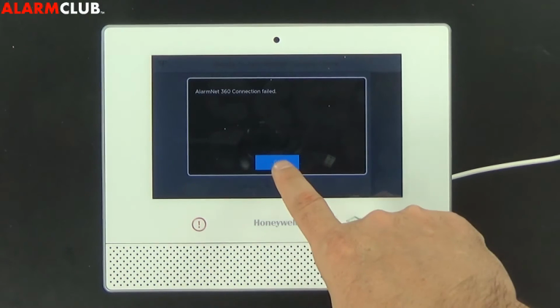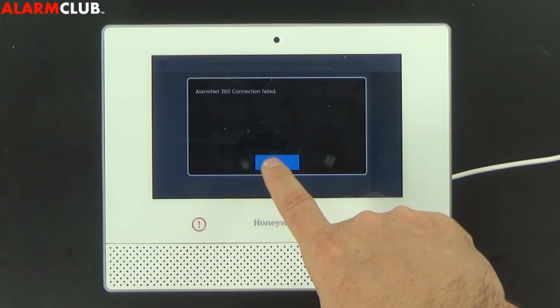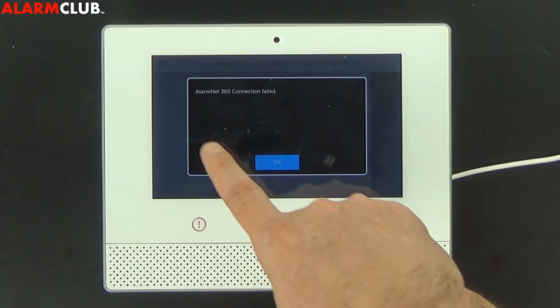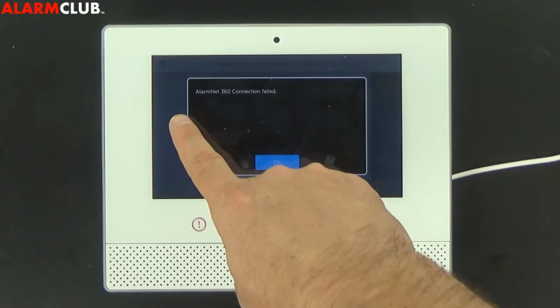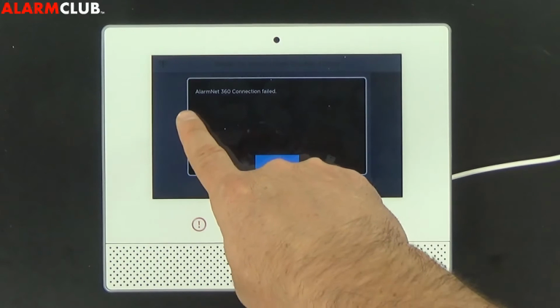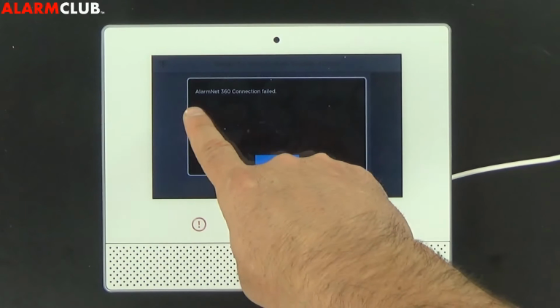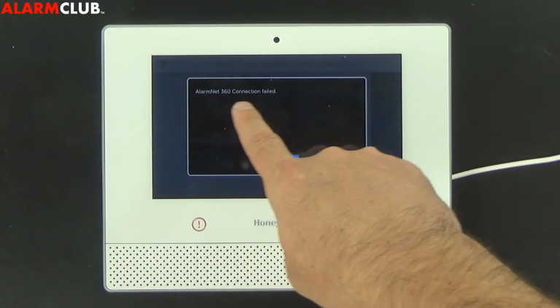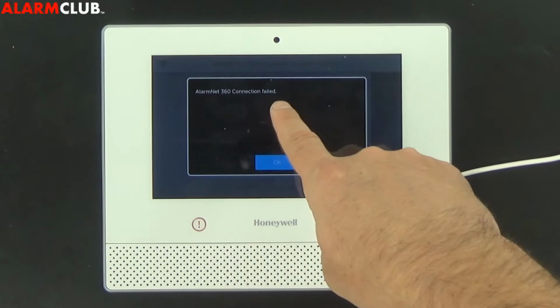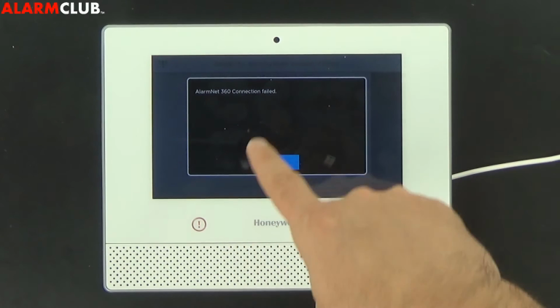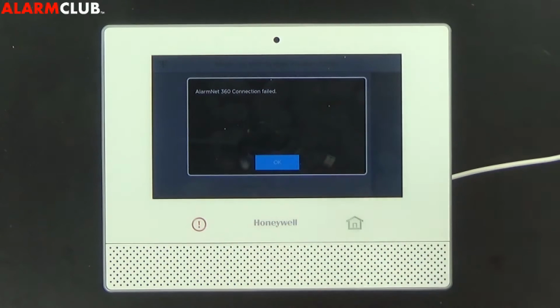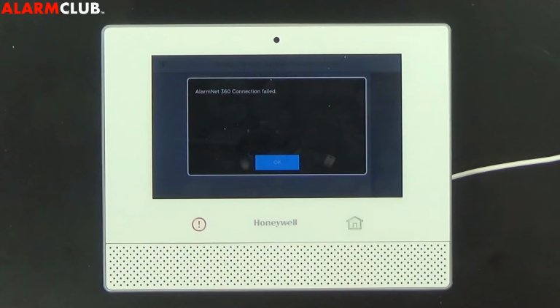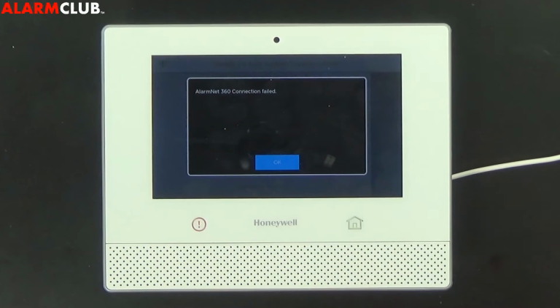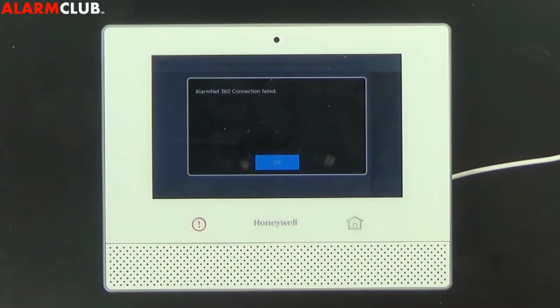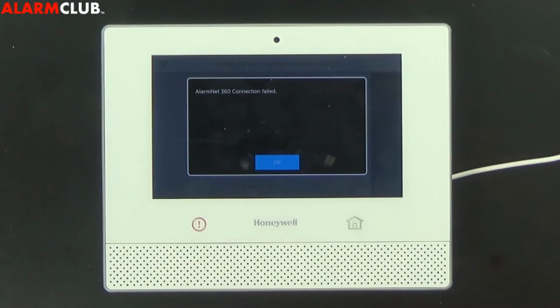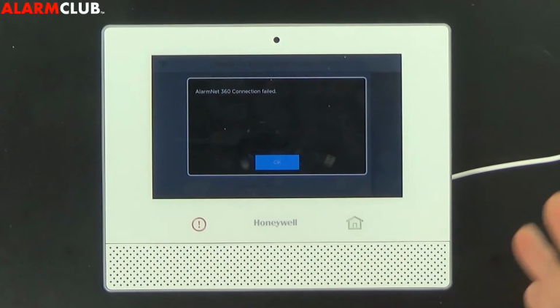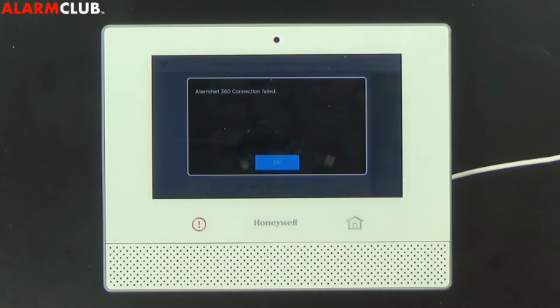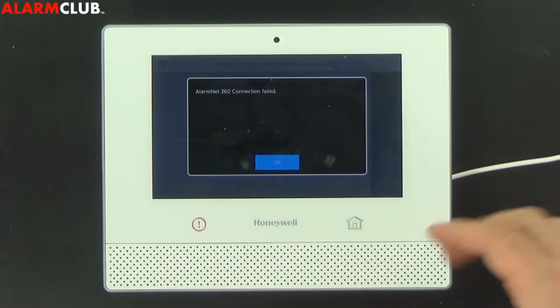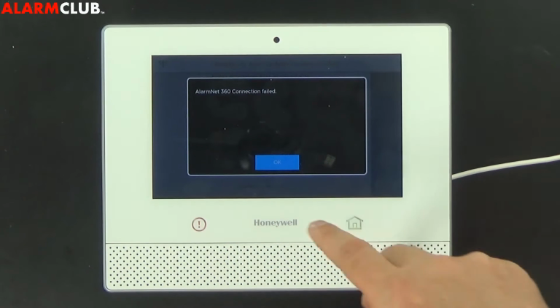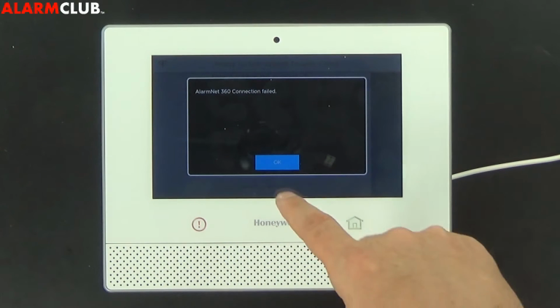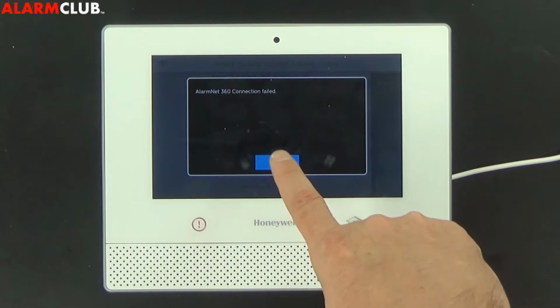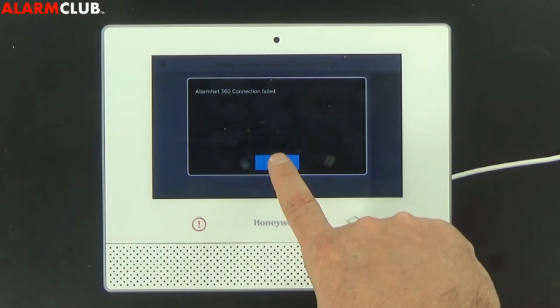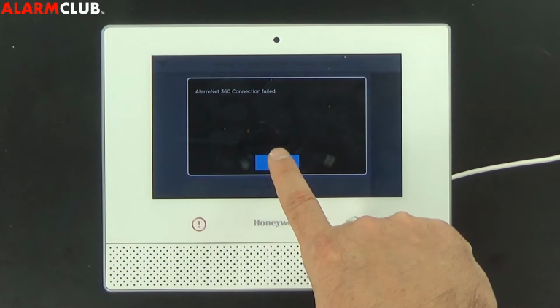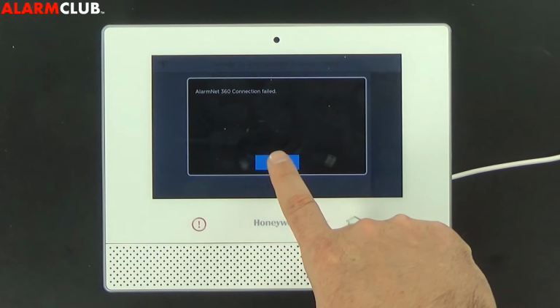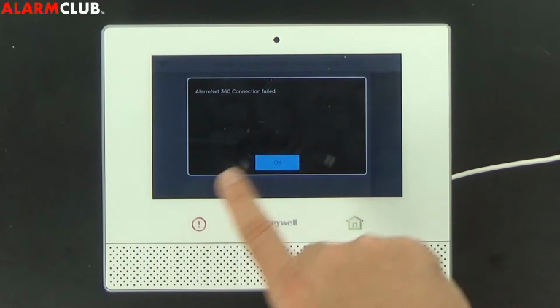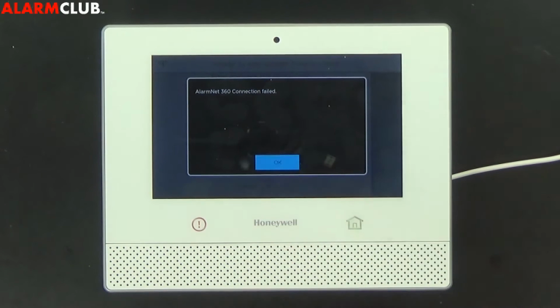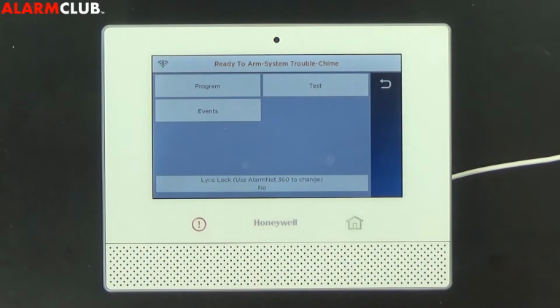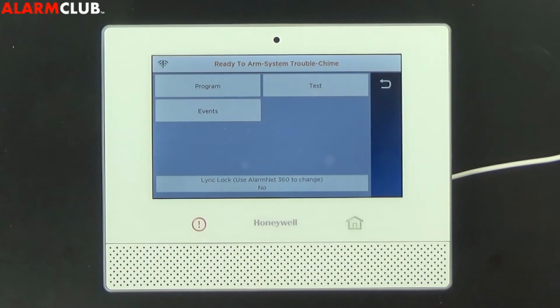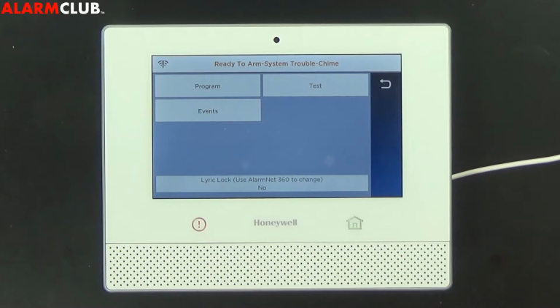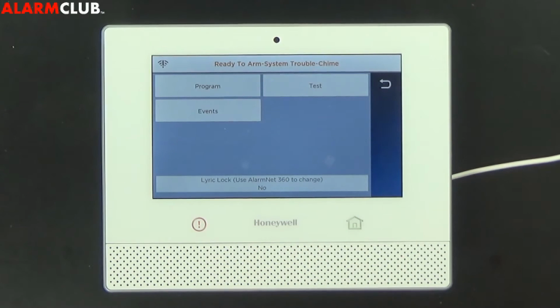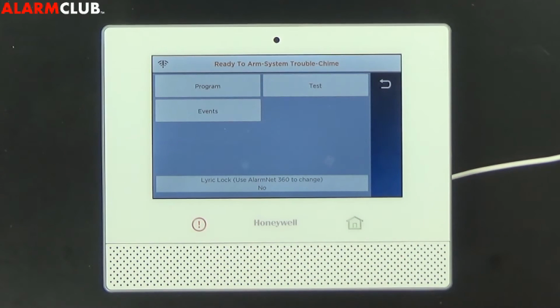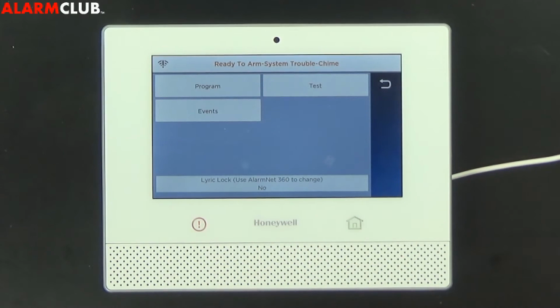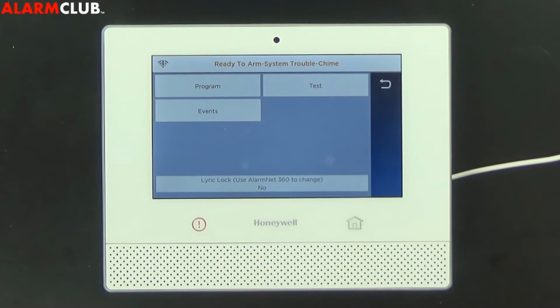It'll tell you AlarmNet 360 connection failed — no problem, select OK.